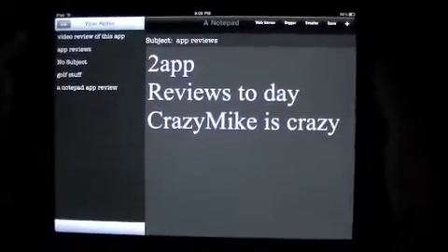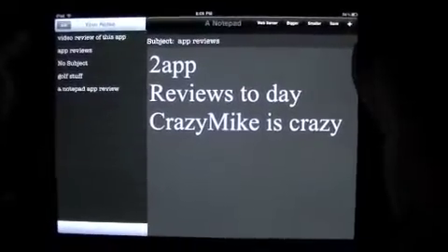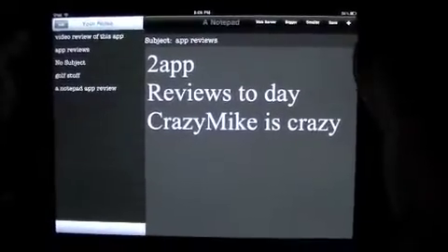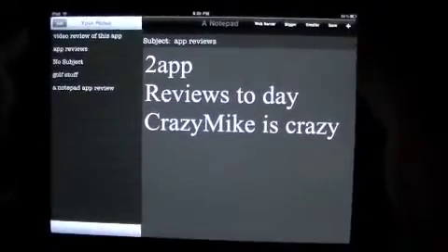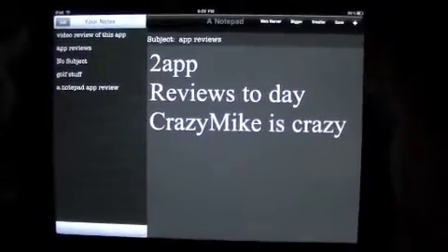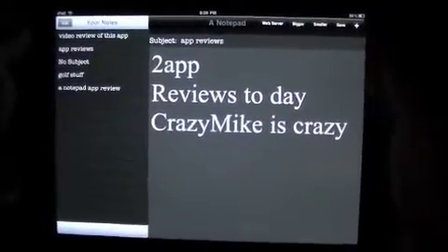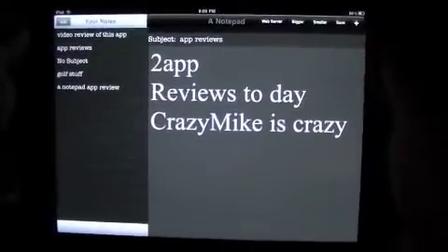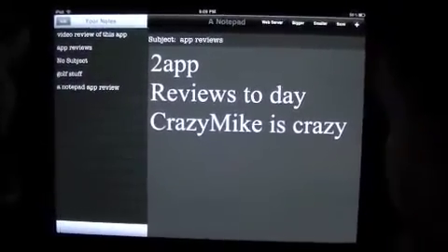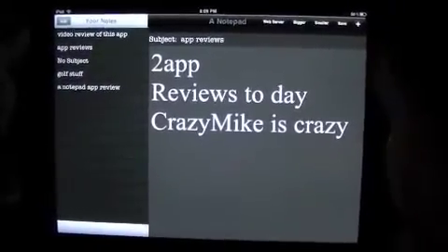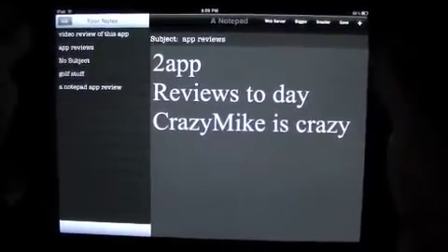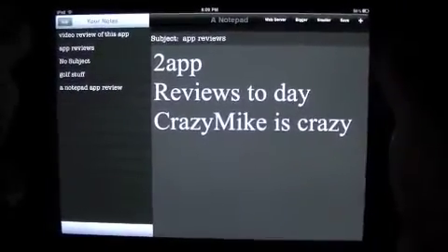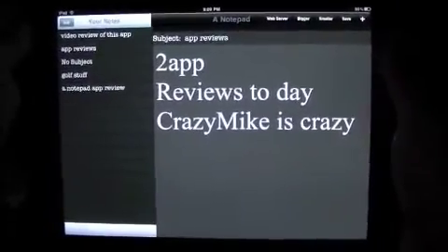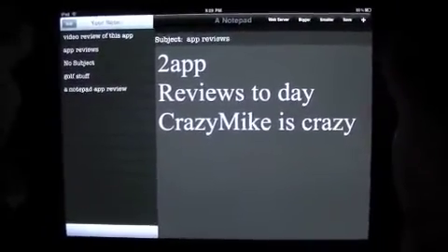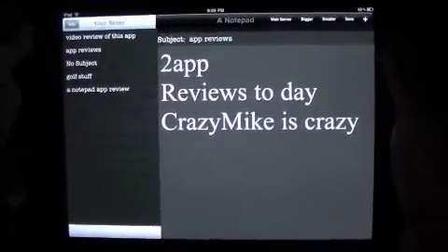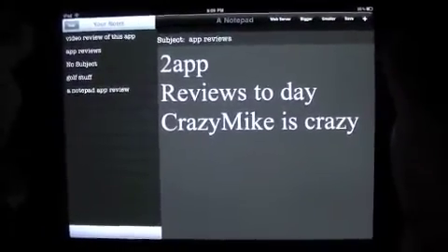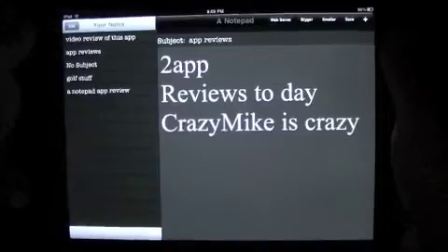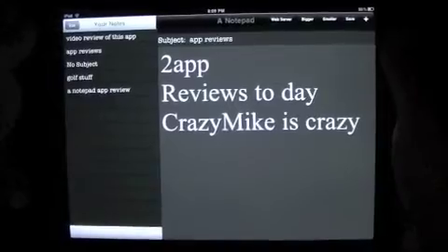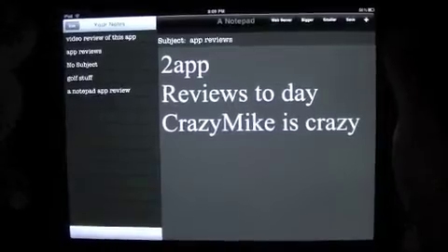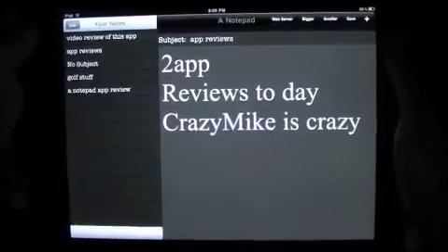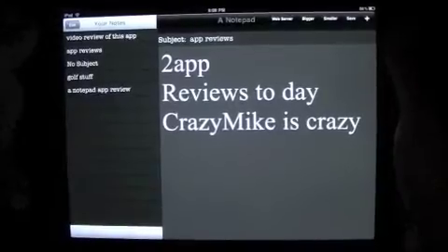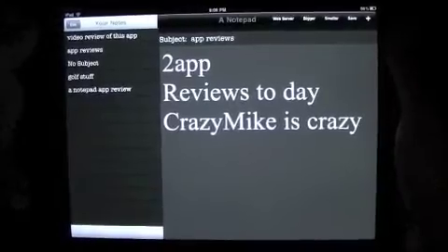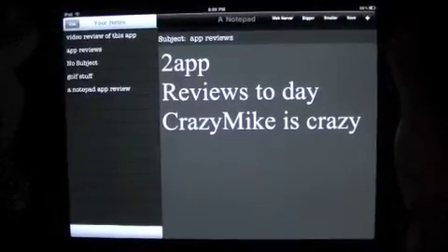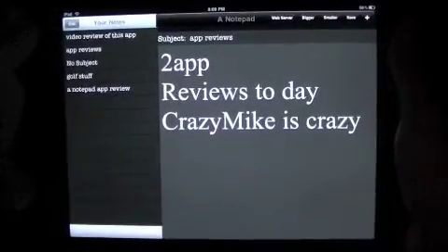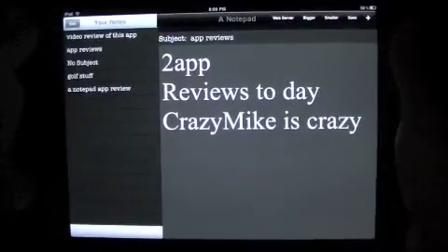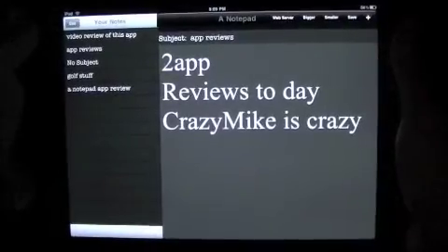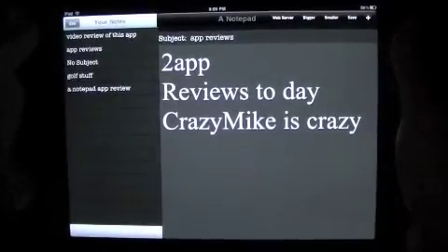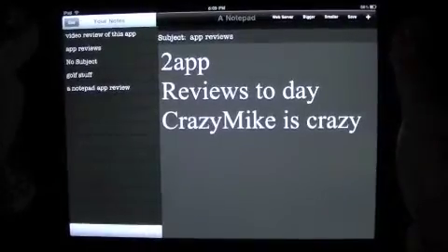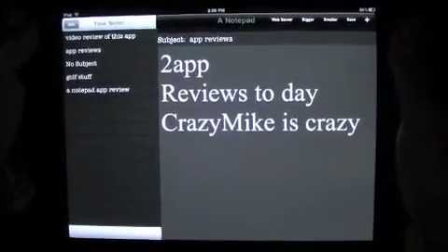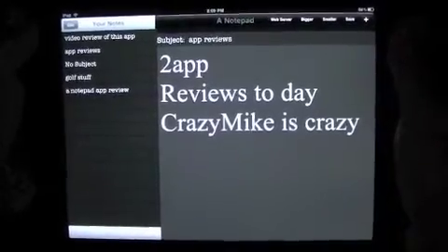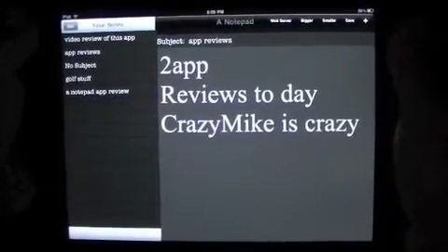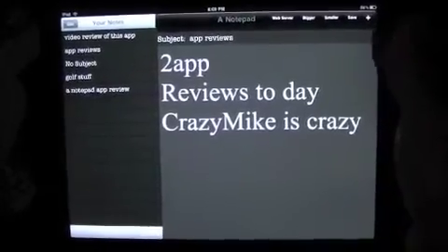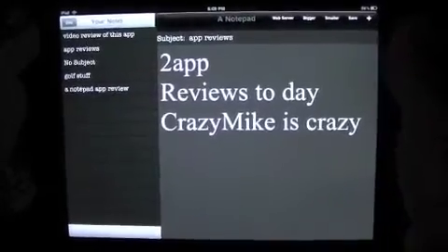Let's go ahead and jump into the server part, and I'll show you that. Again, this app is 99 cents by Anthony LaMontilla — let me show you the server.